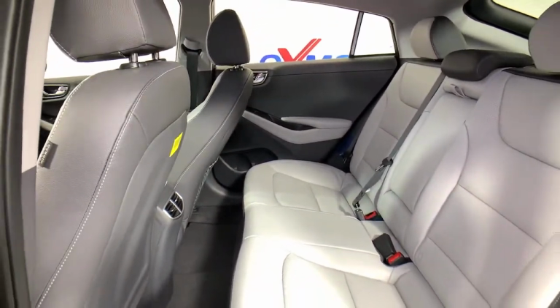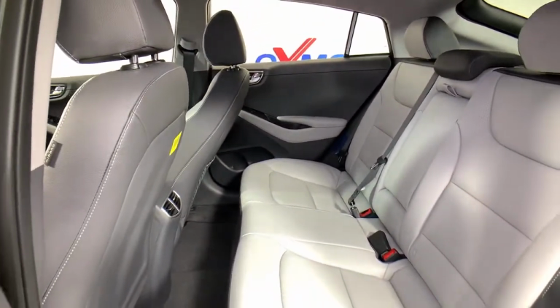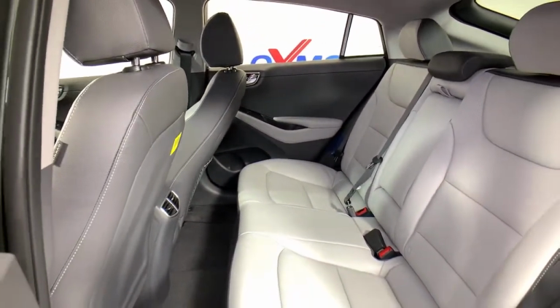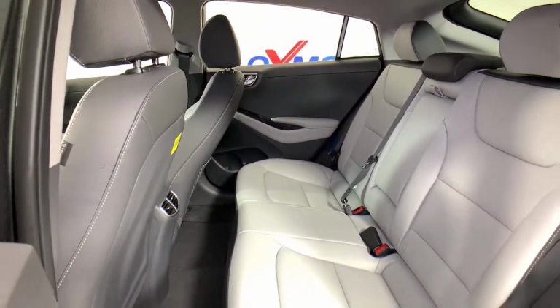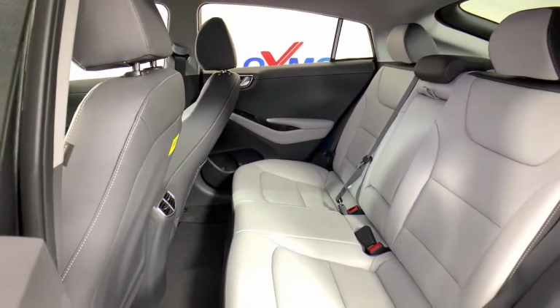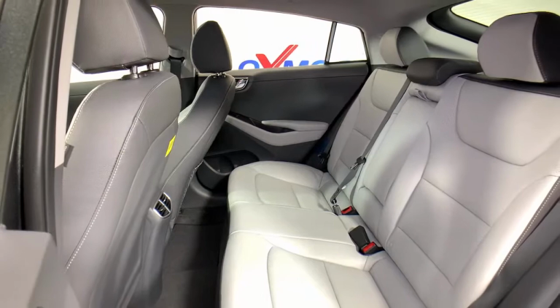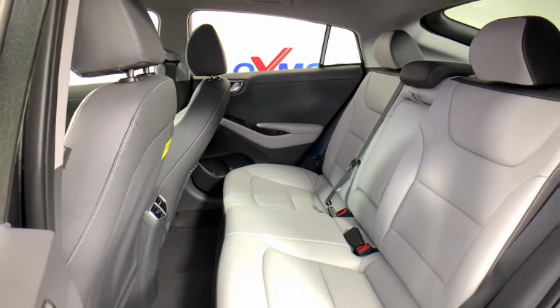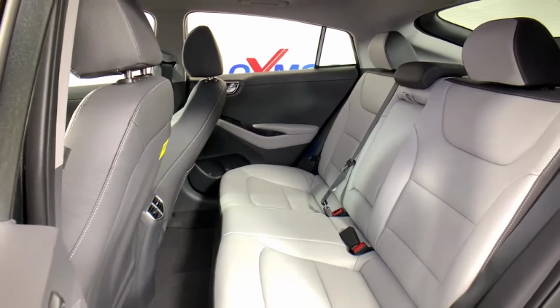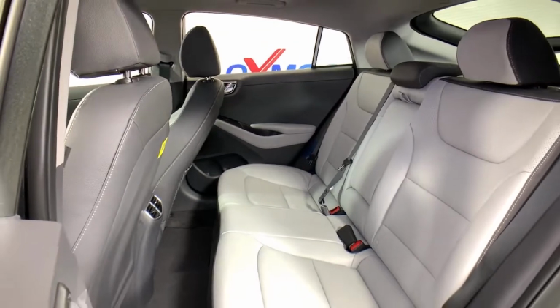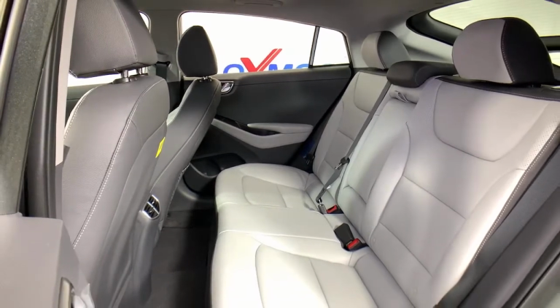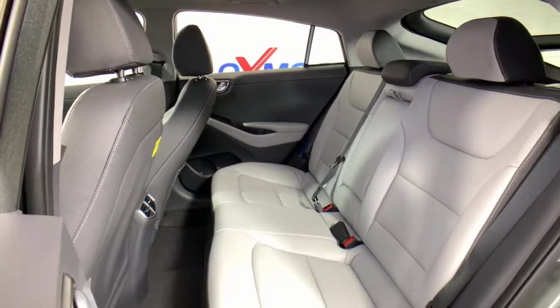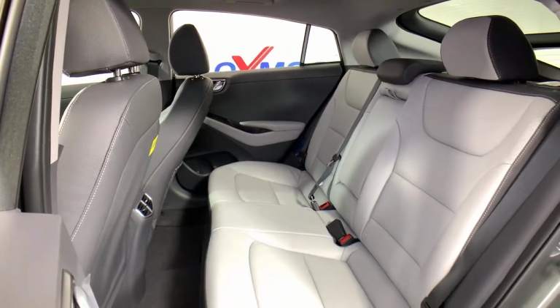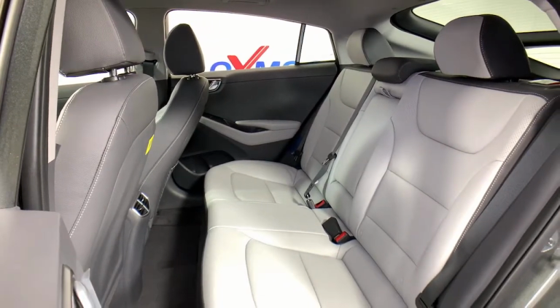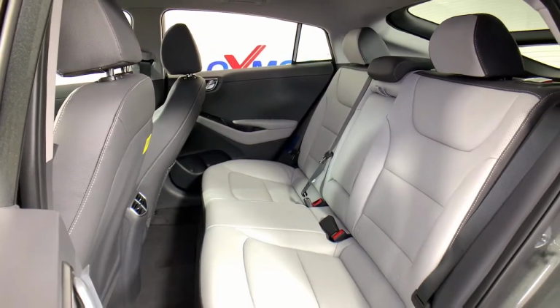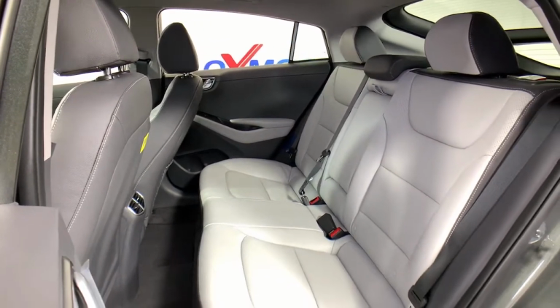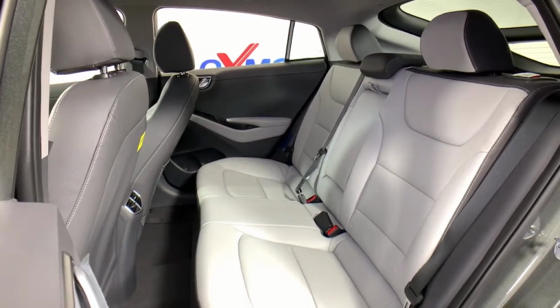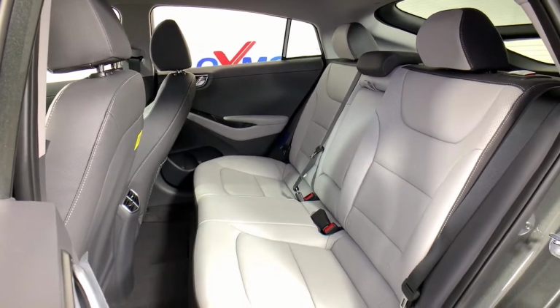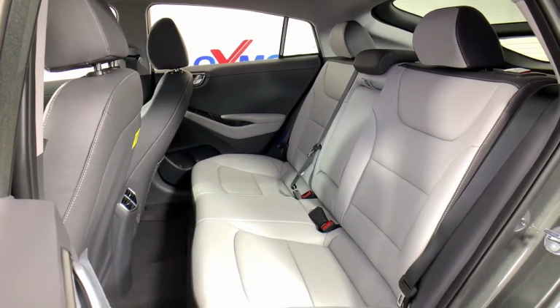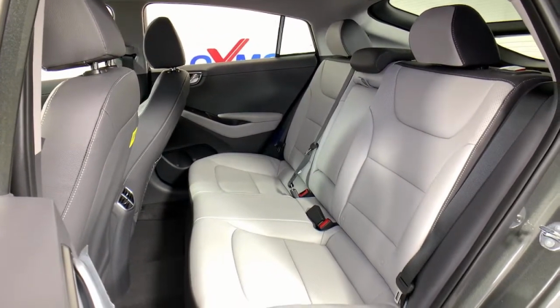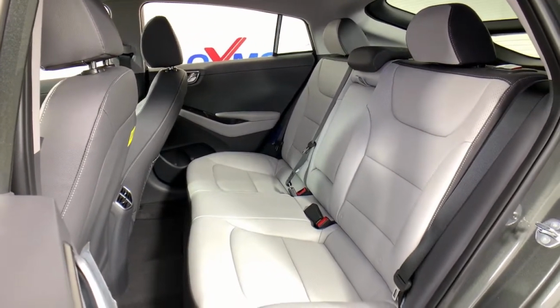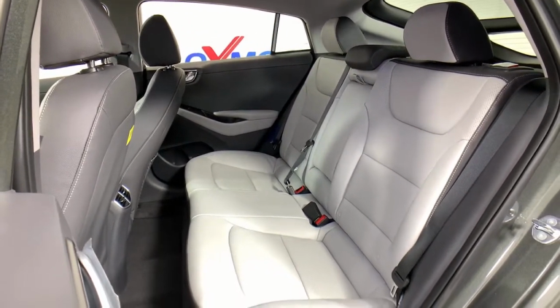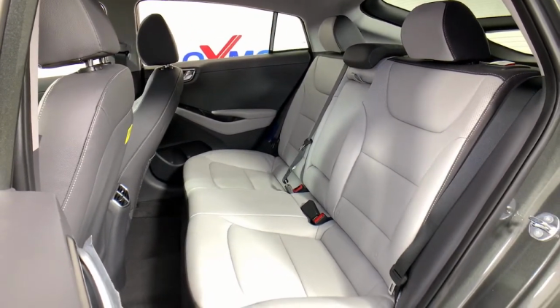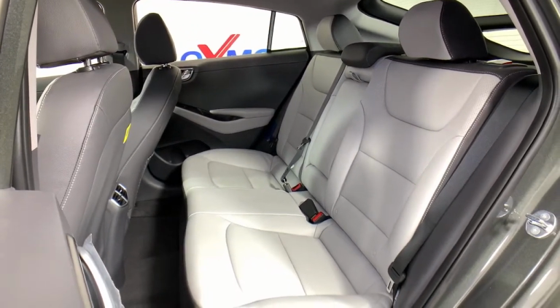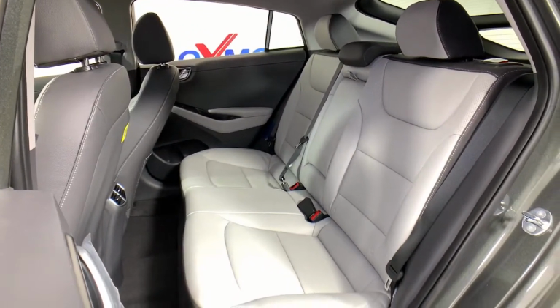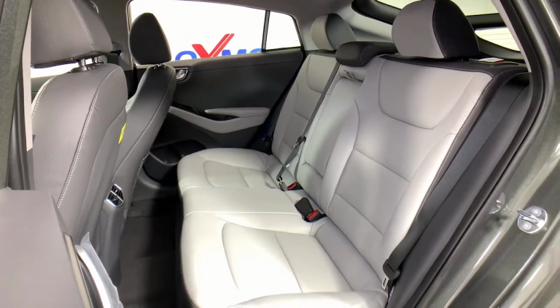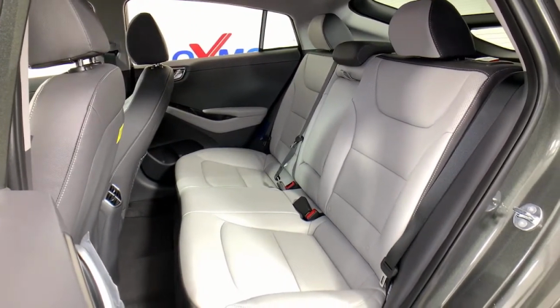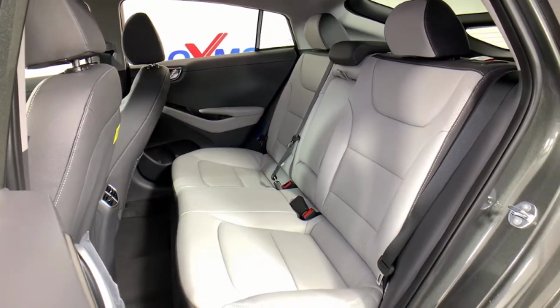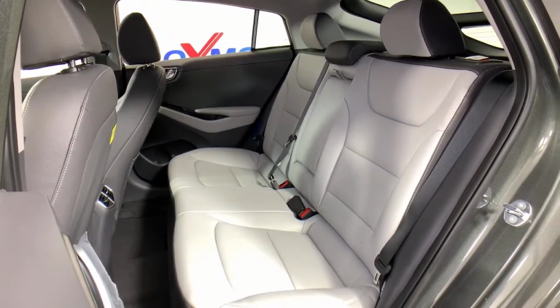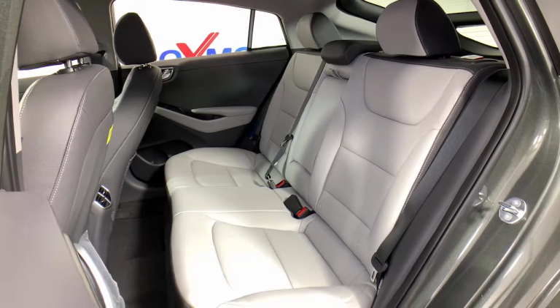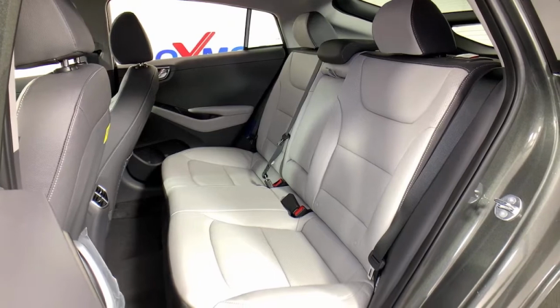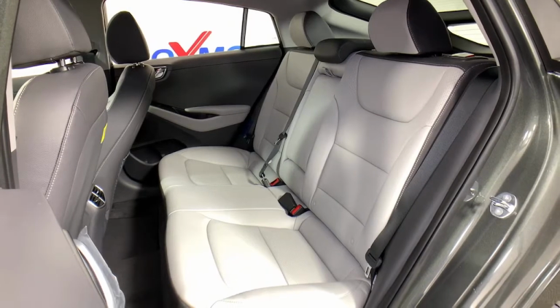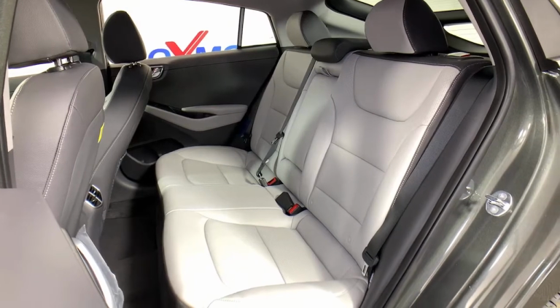See for yourself when you take this sweet IONIQ Hybrid out for a test drive. Our professional staff looks forward to giving you excellent service.